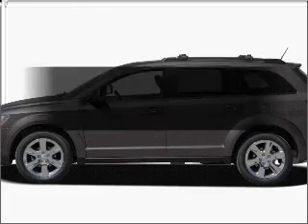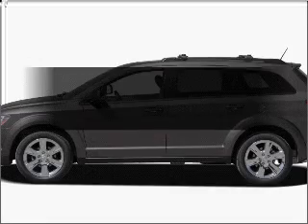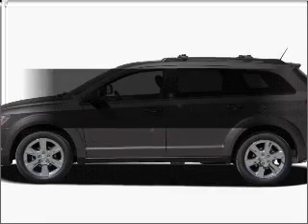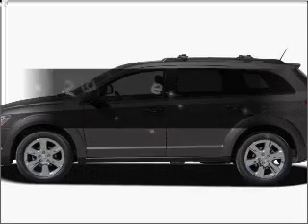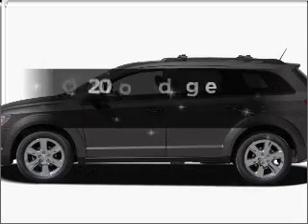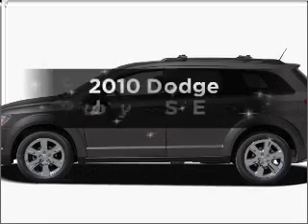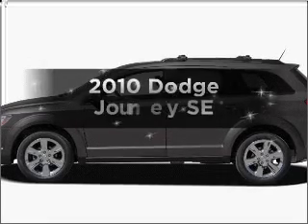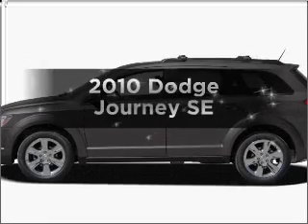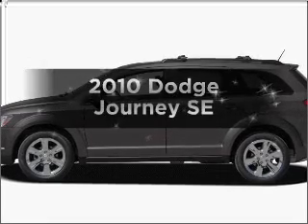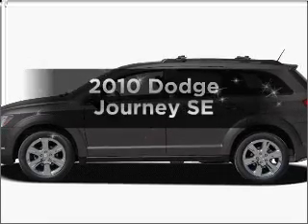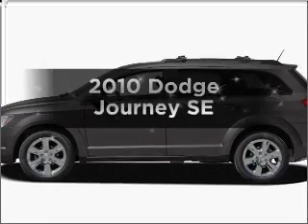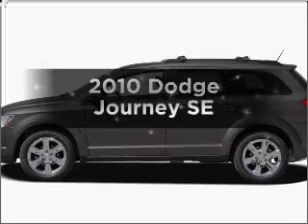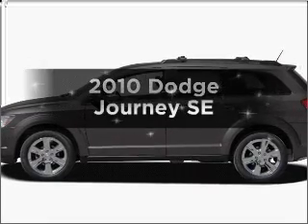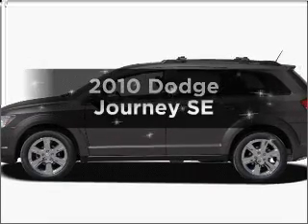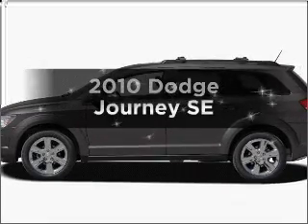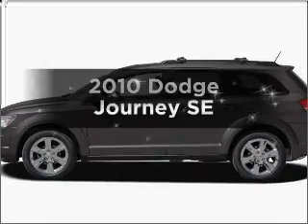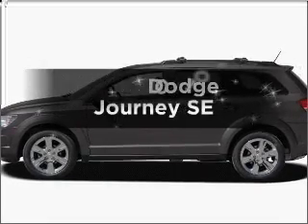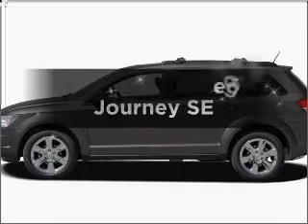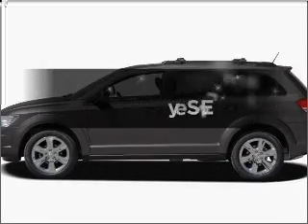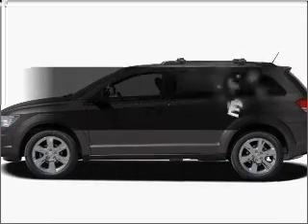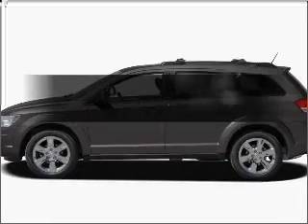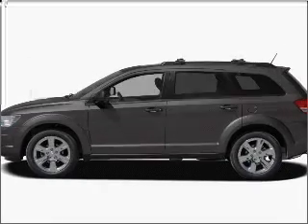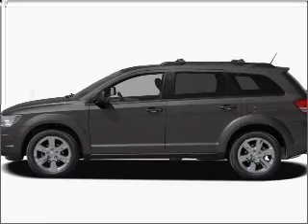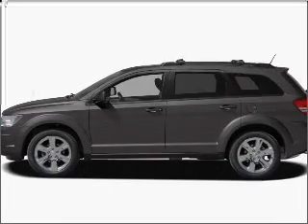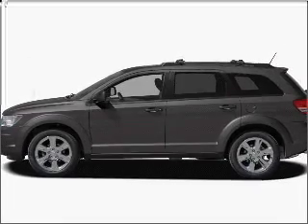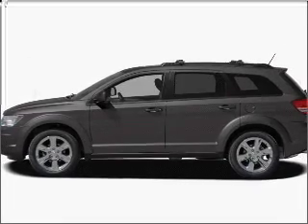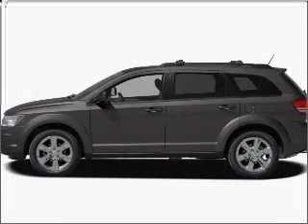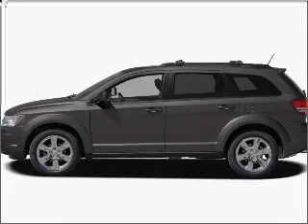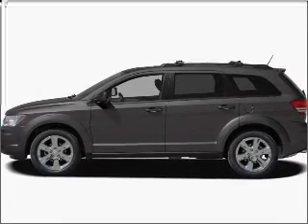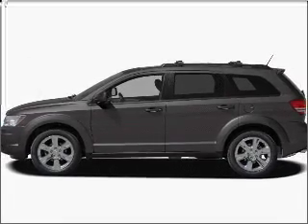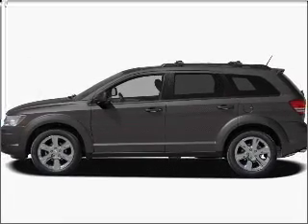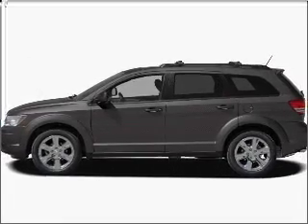Get noticed in this 2010 Dodge Journey. This is the set of wheels you've been looking for.